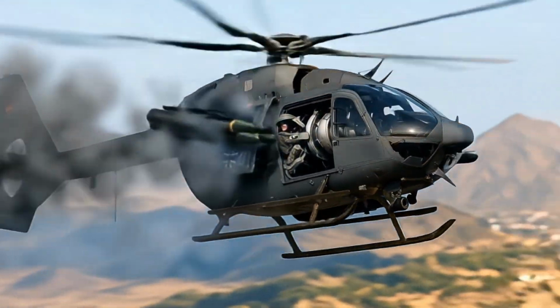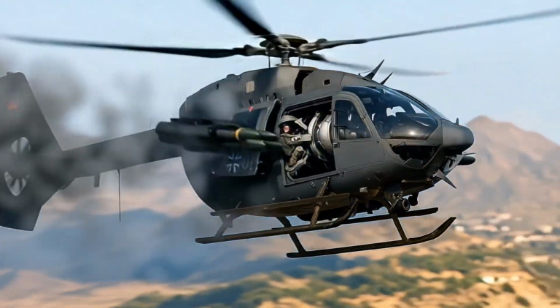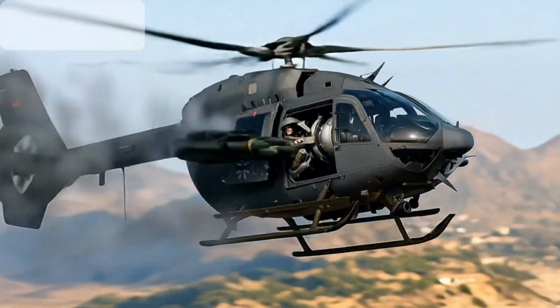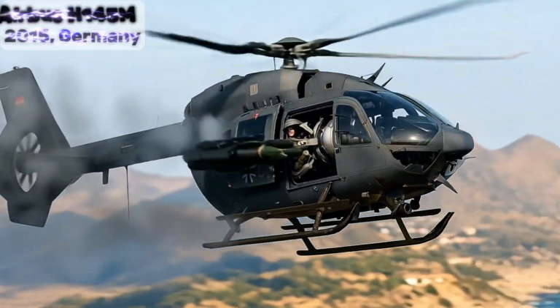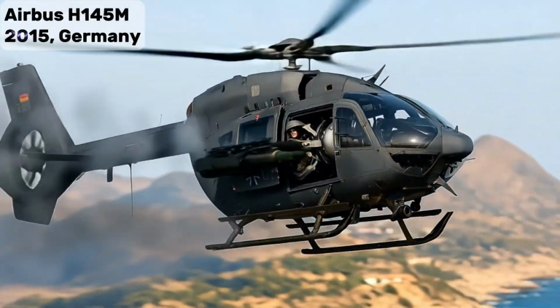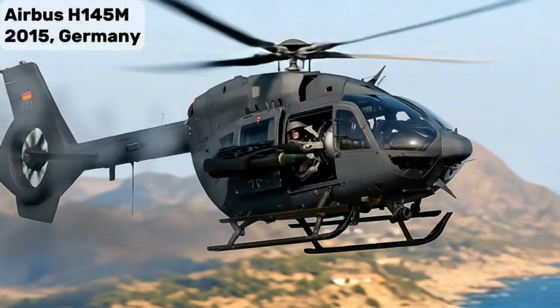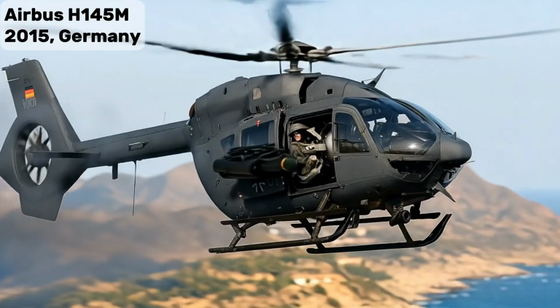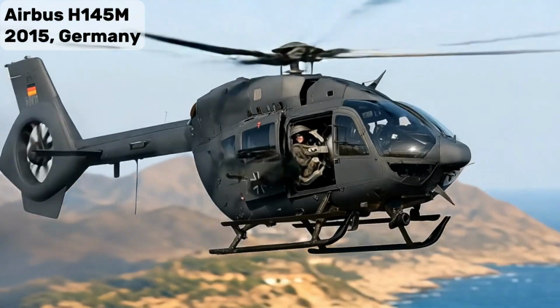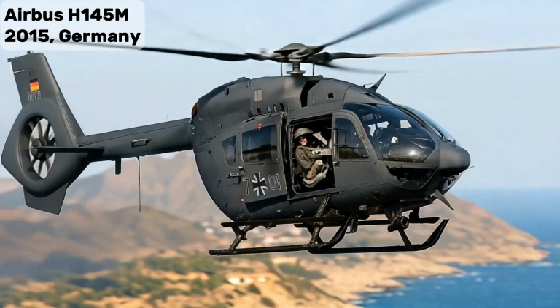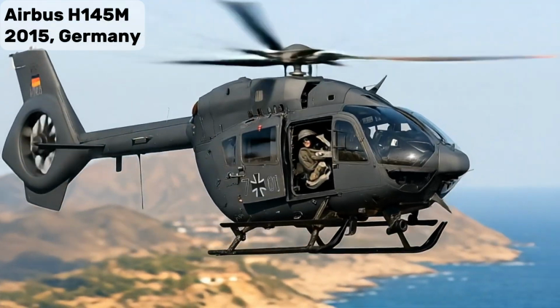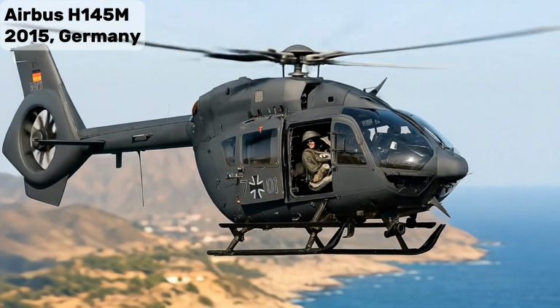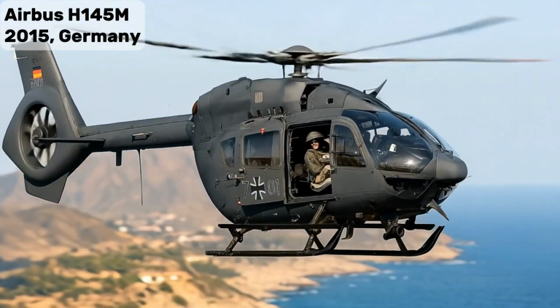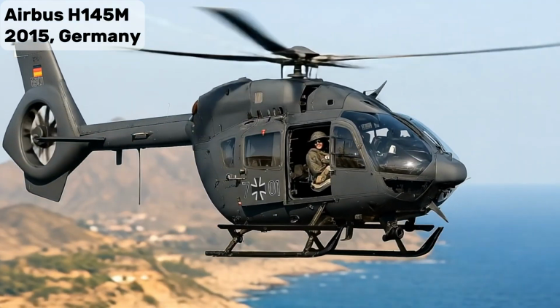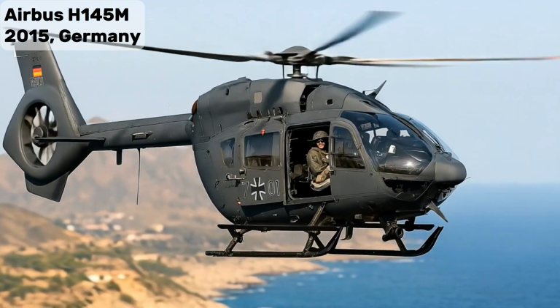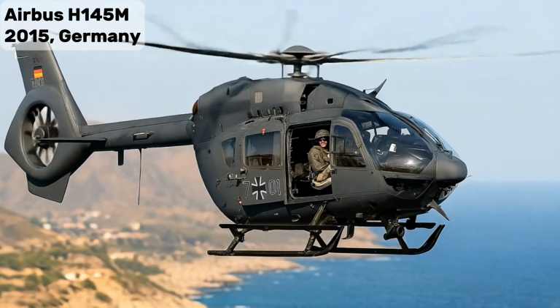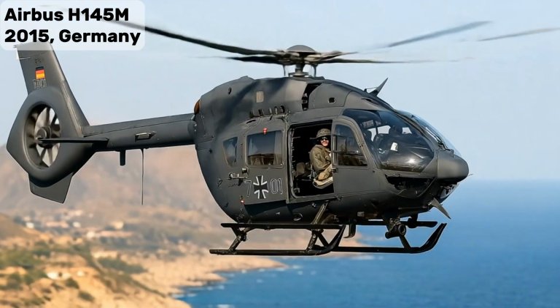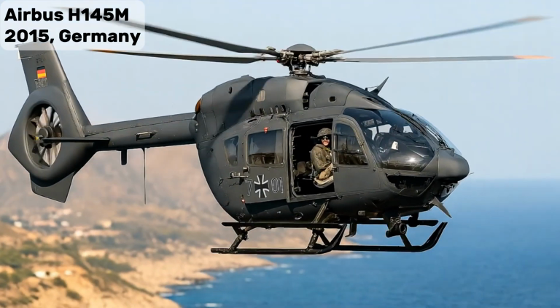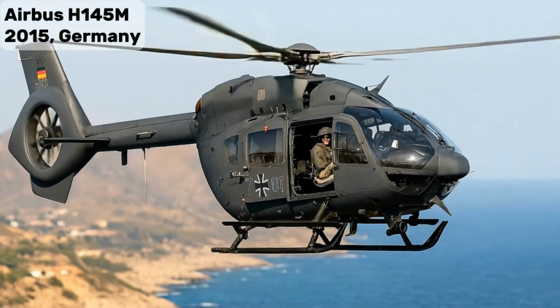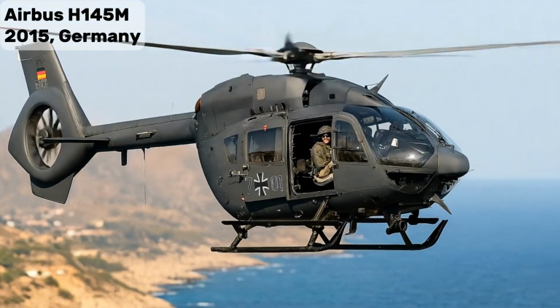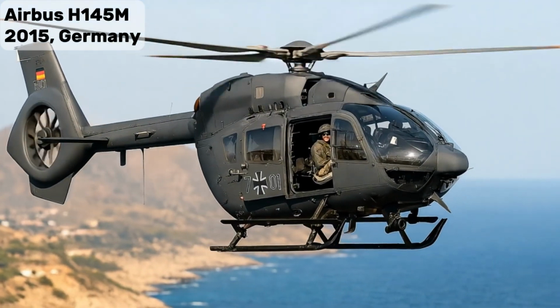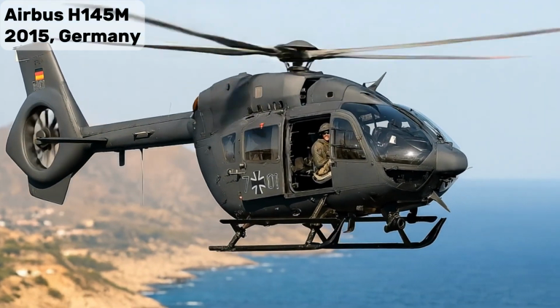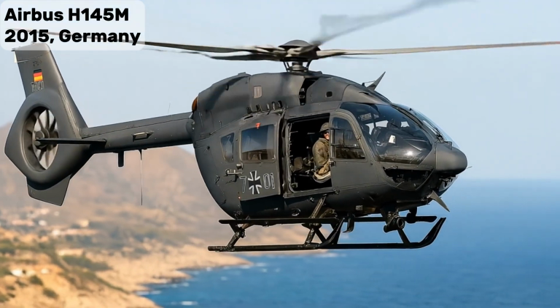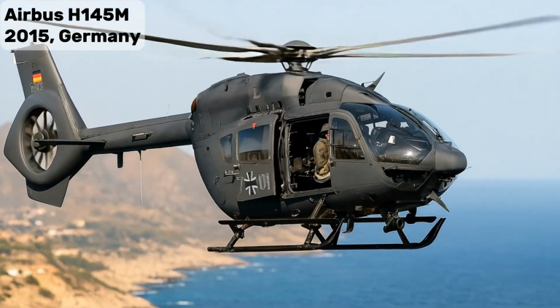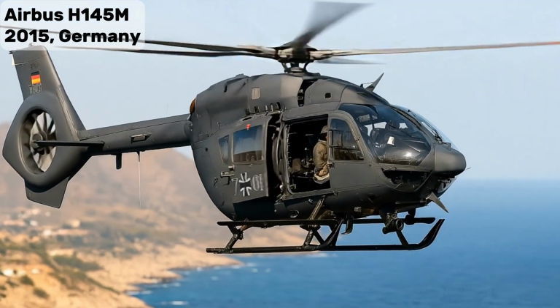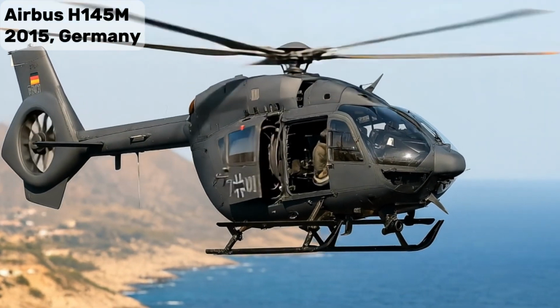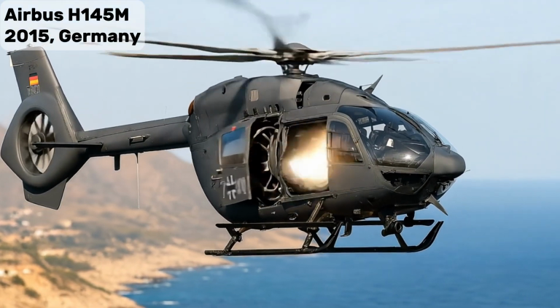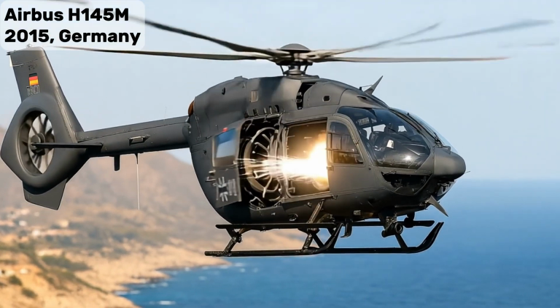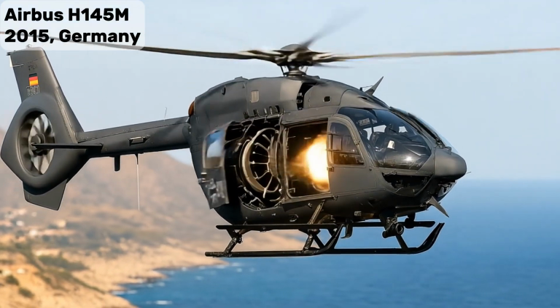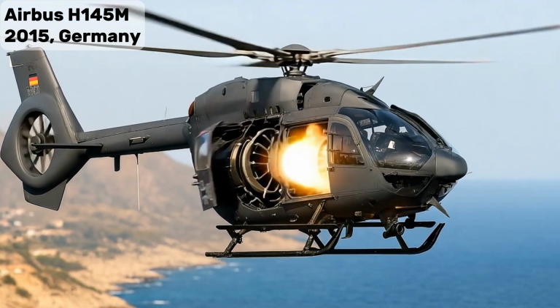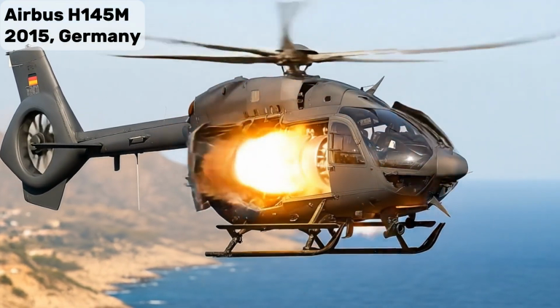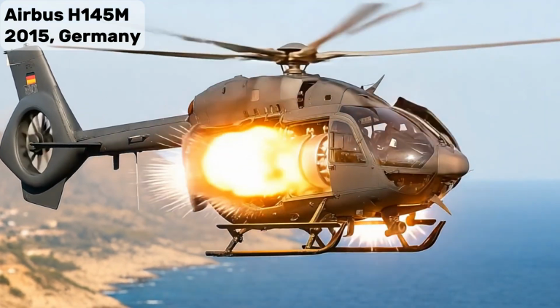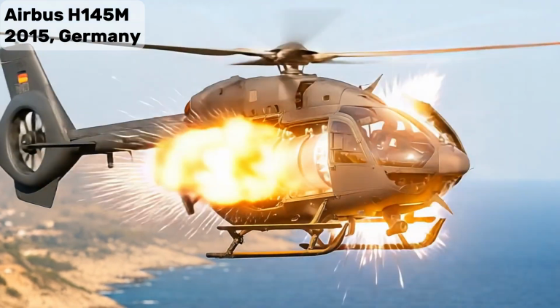Airbus H-145M — Flexible Special Ops and Light Attack Helicopter.